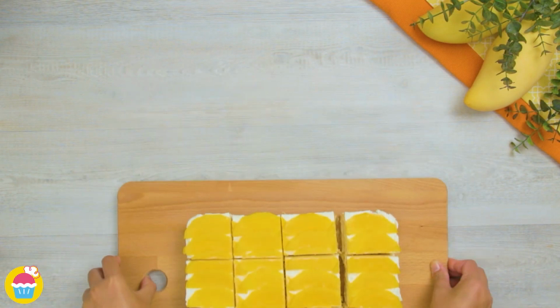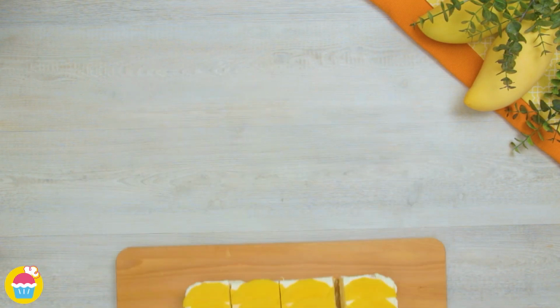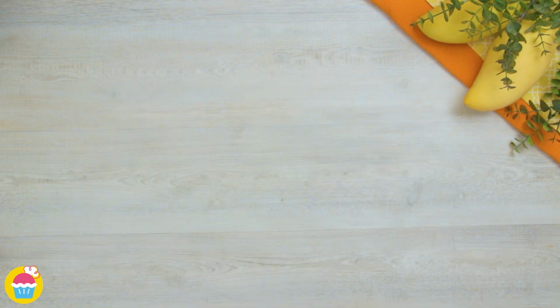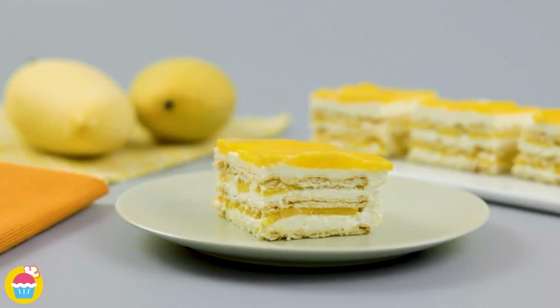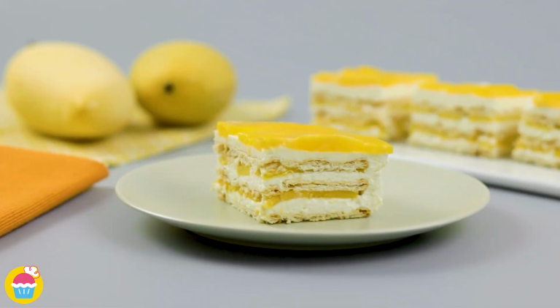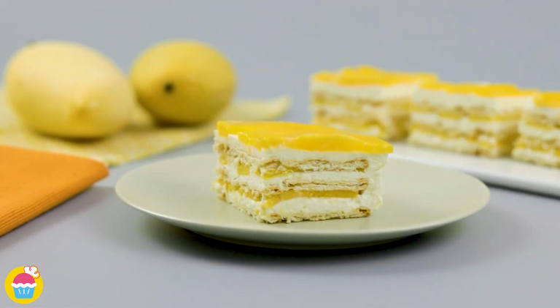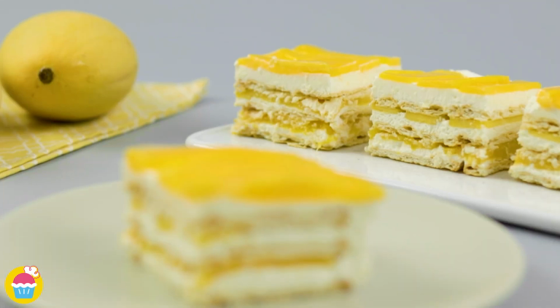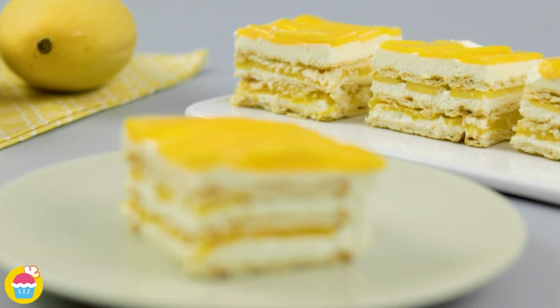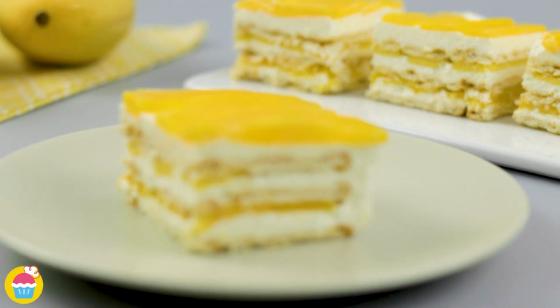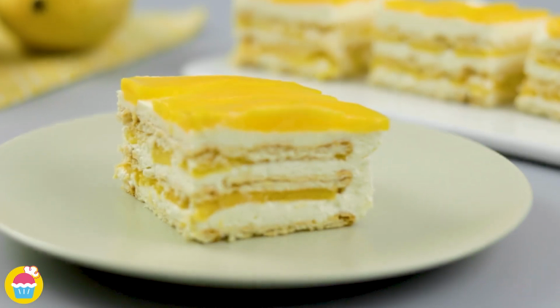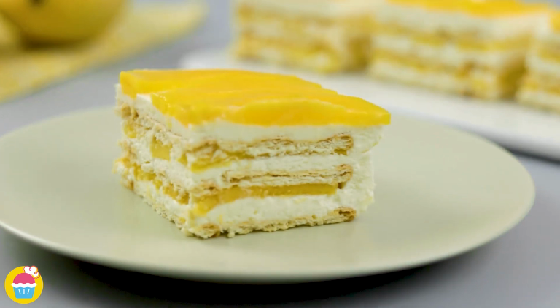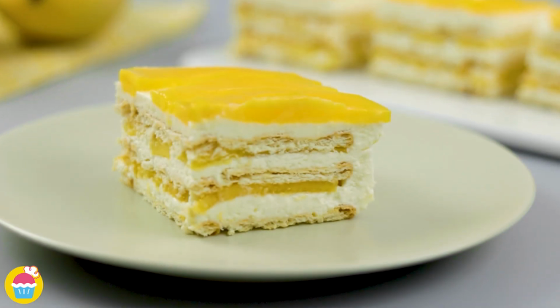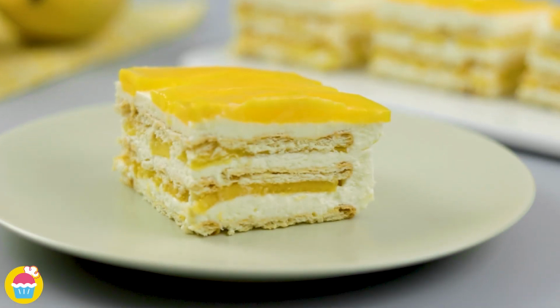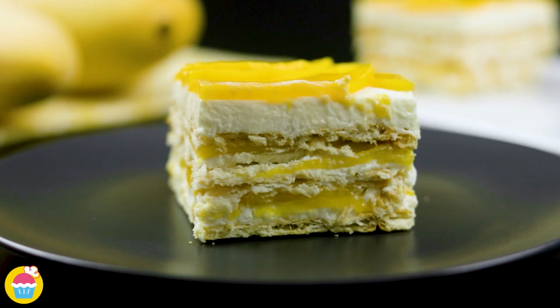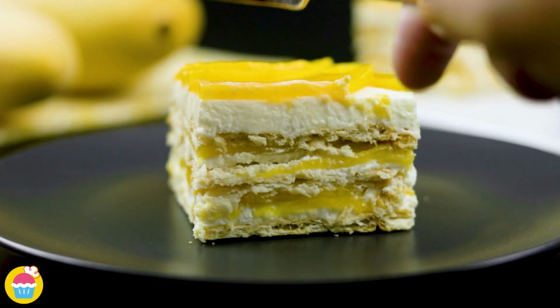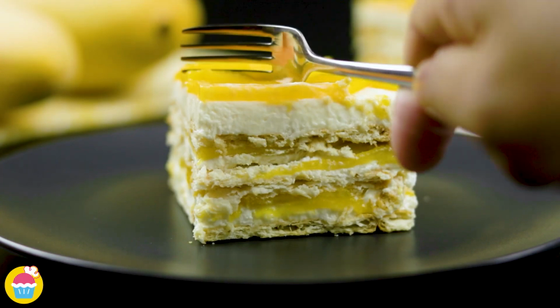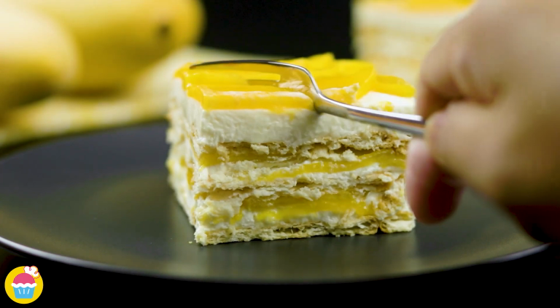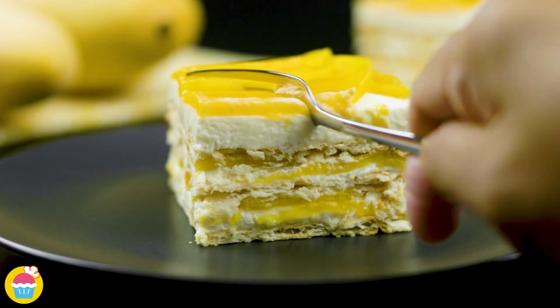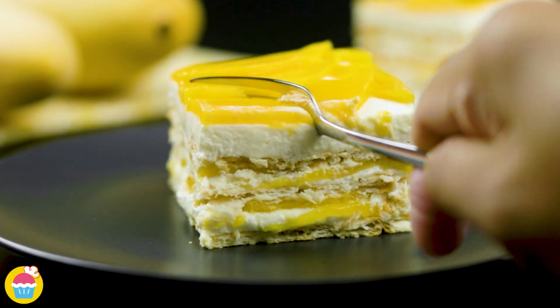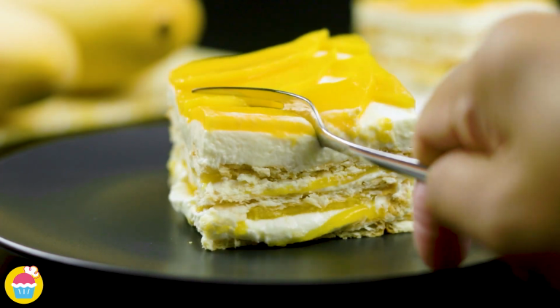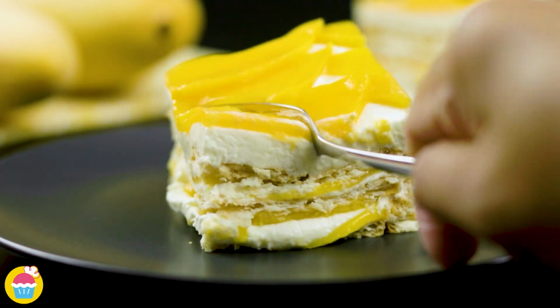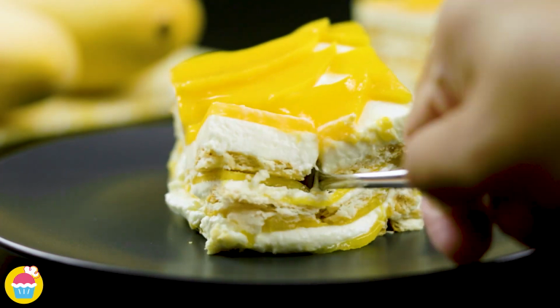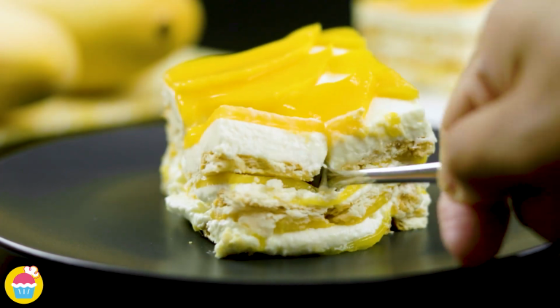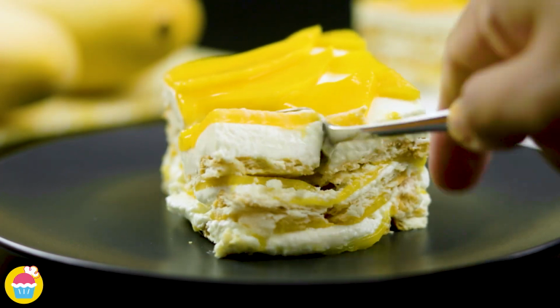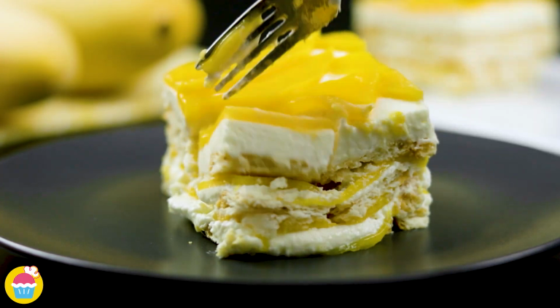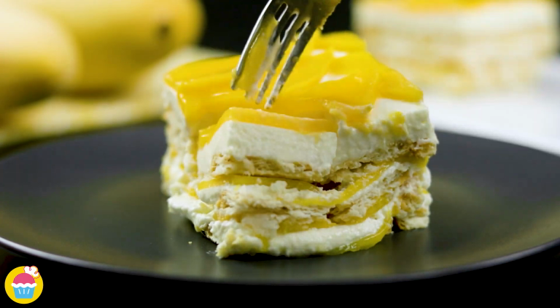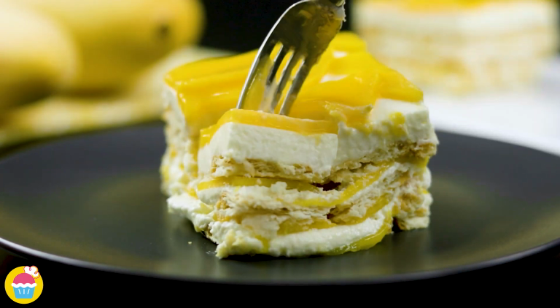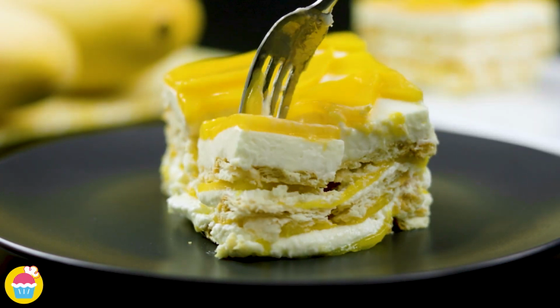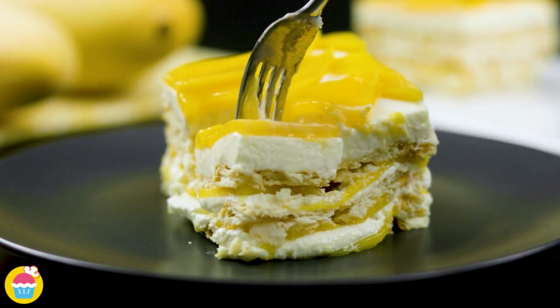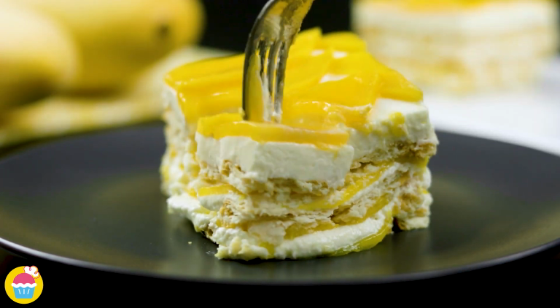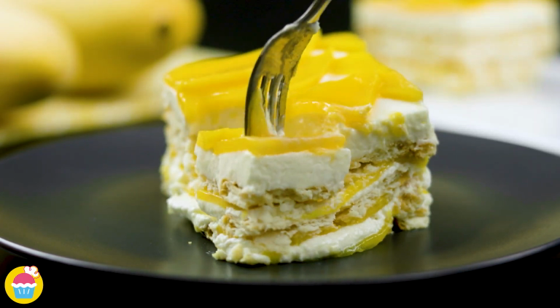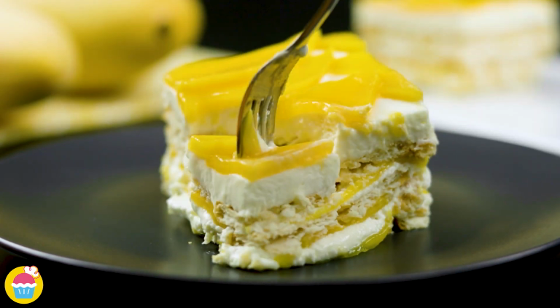And we're ready to serve — oh, delicious ice cream mango cake, yum!